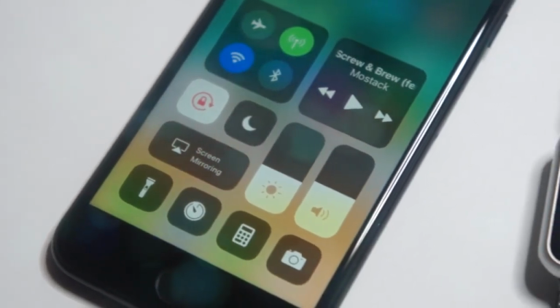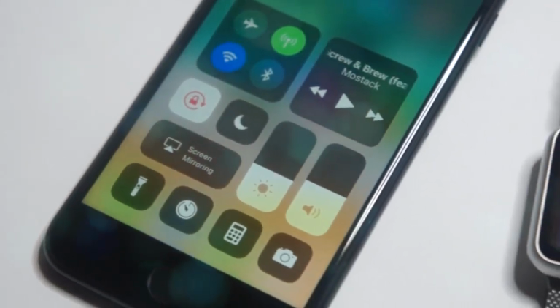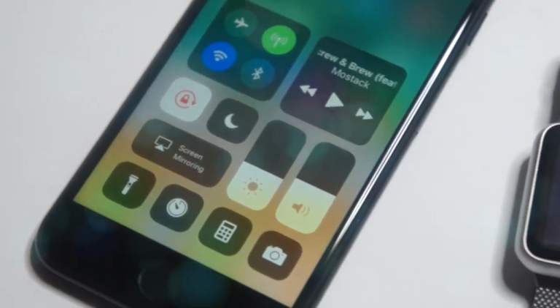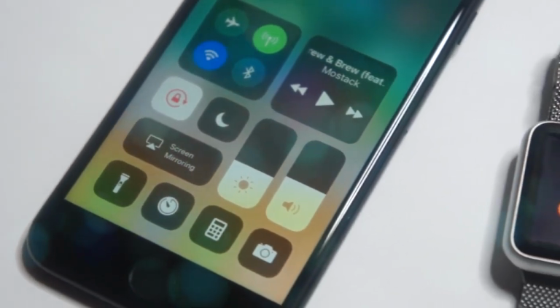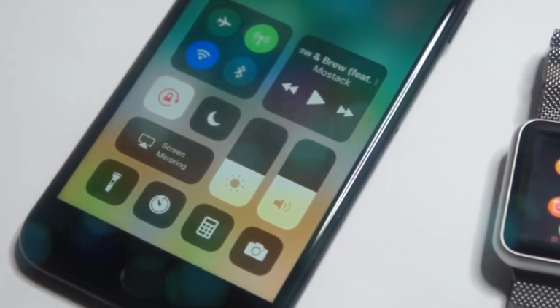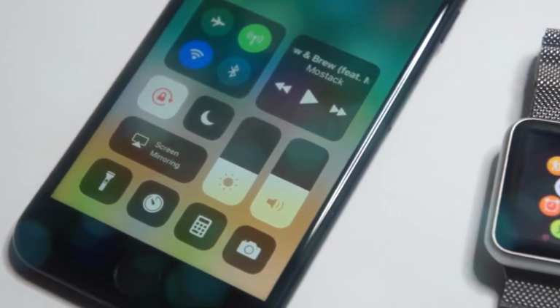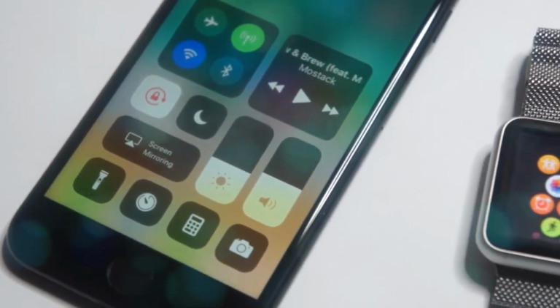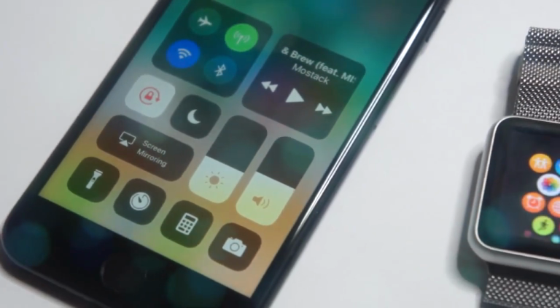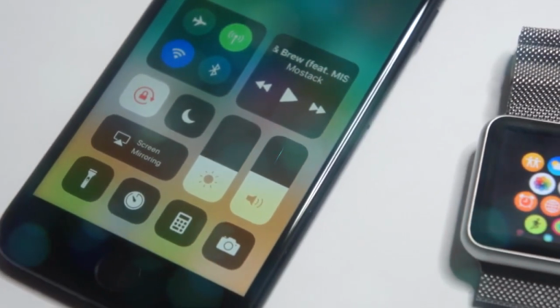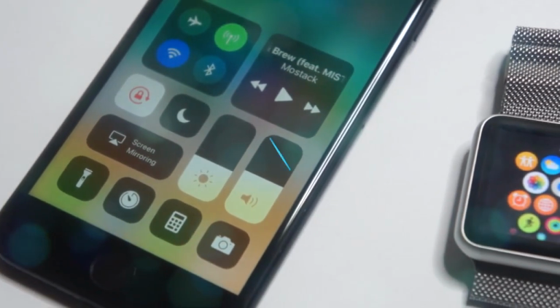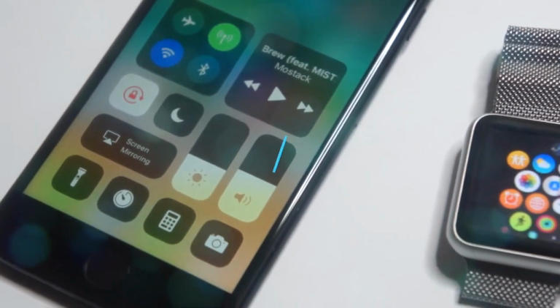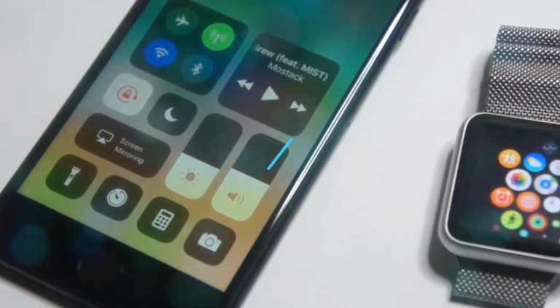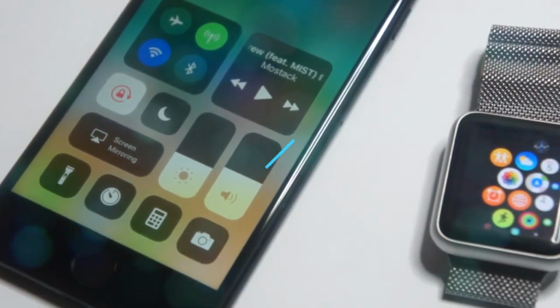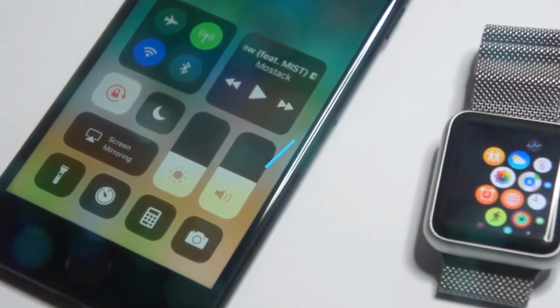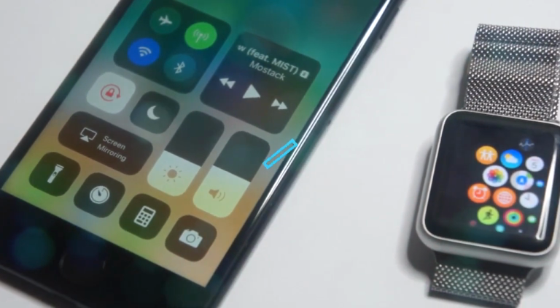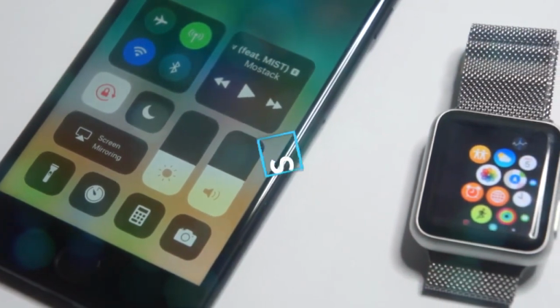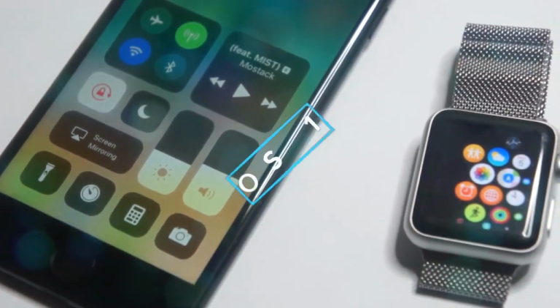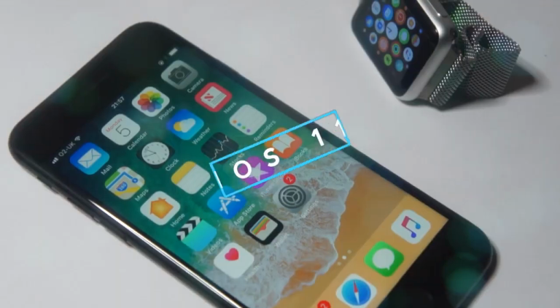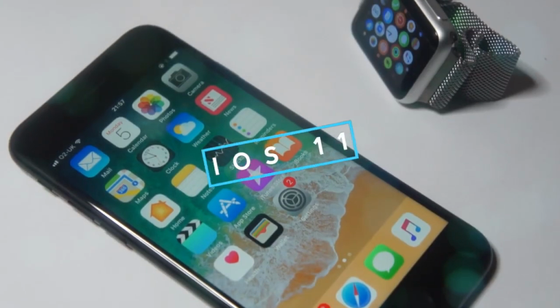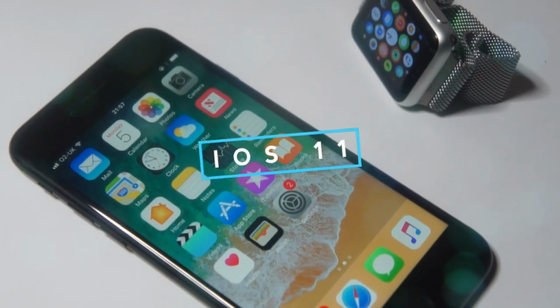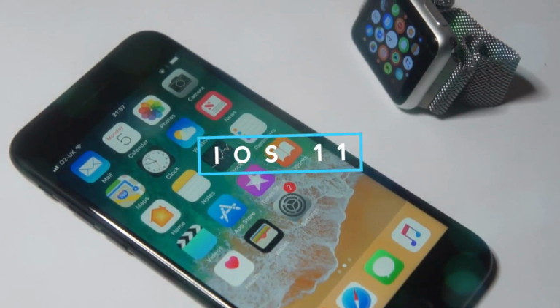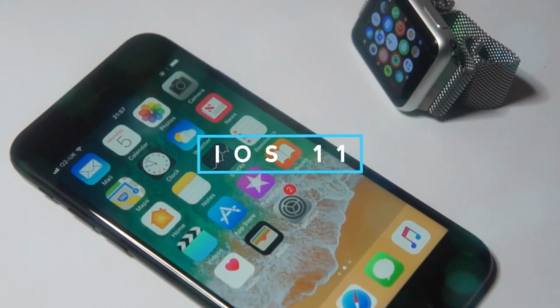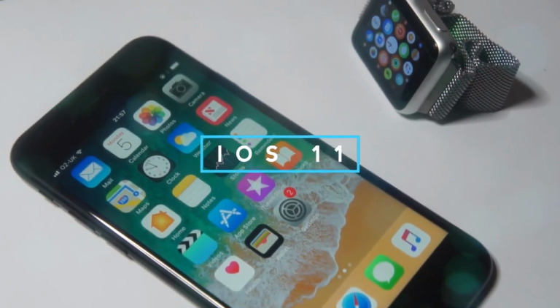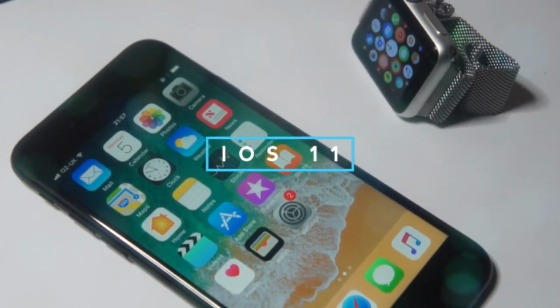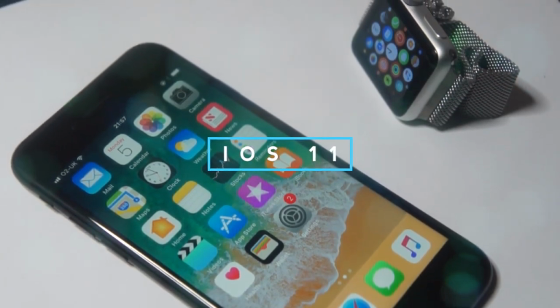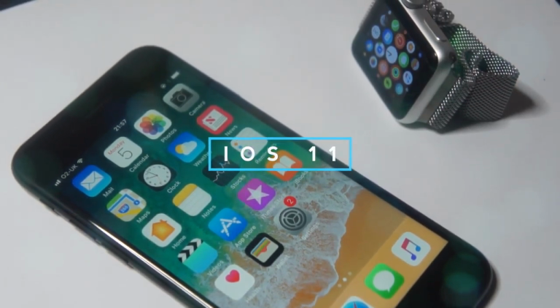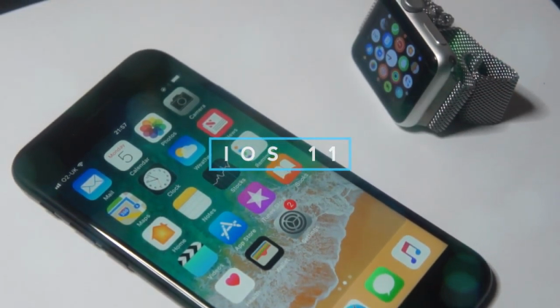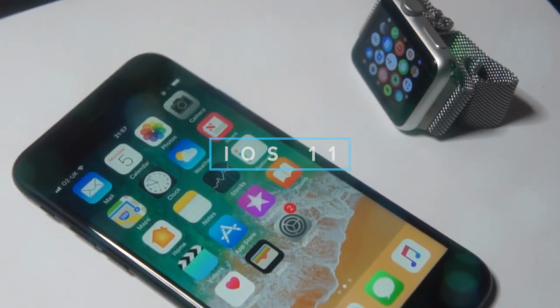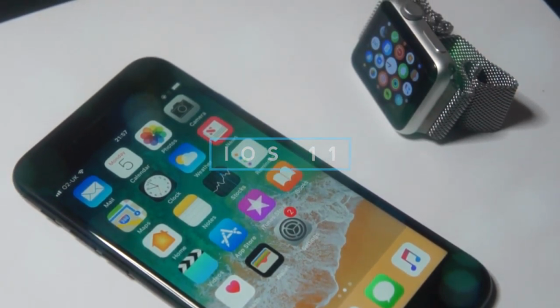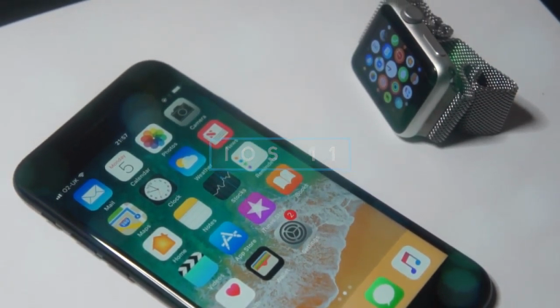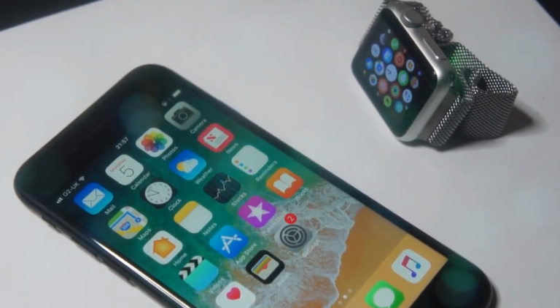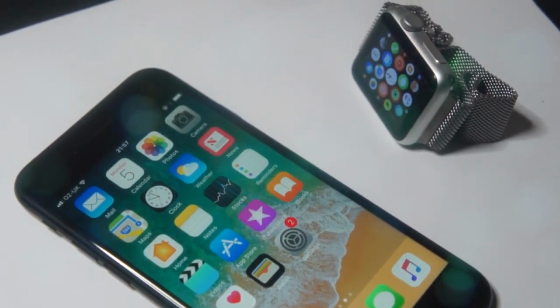What's up guys, Dave here from the gadgetbook.com and today we're going to be having a look at the first beta of iOS 11. So let's go ahead and jump right into it.